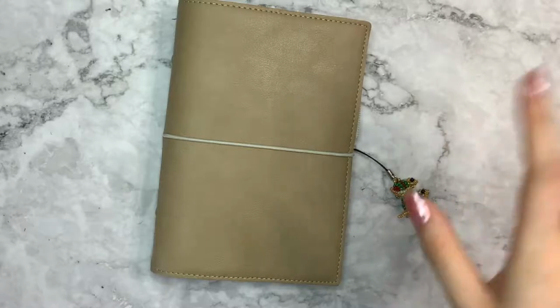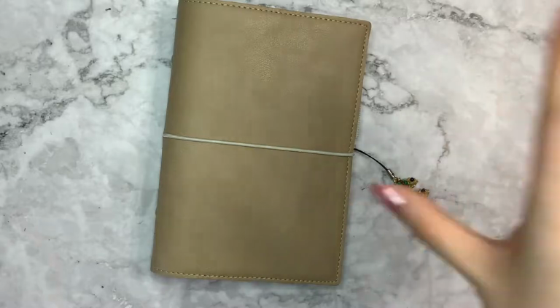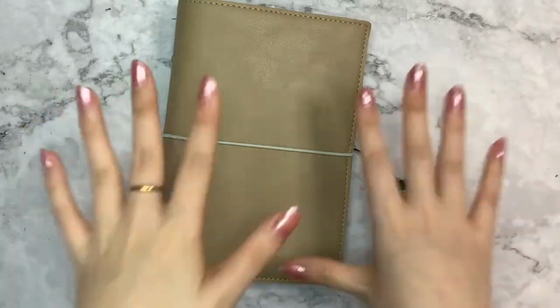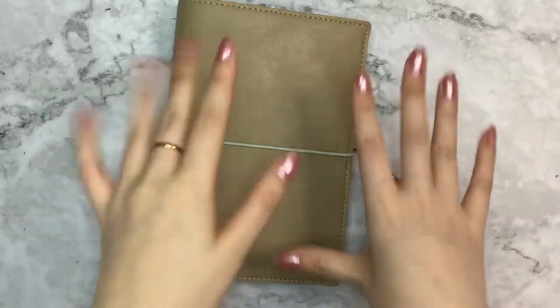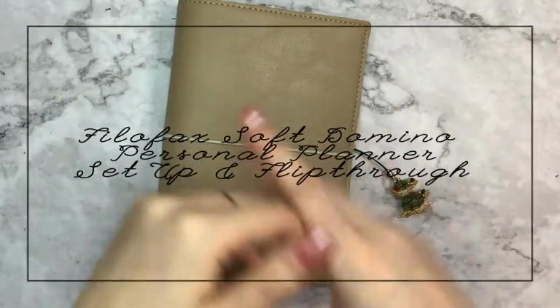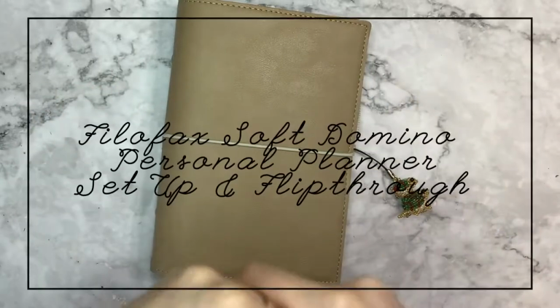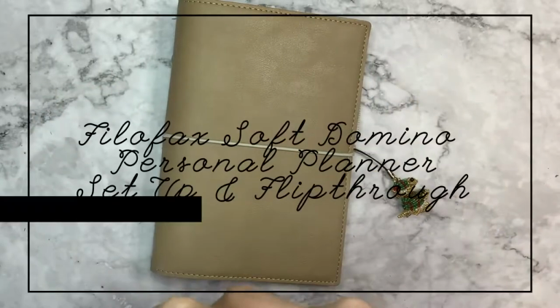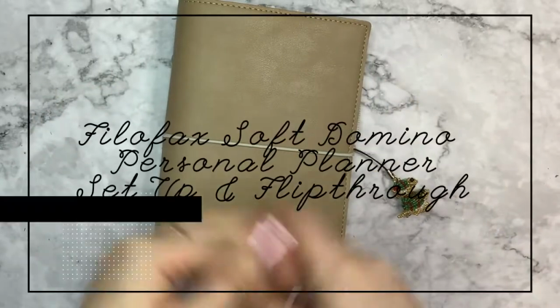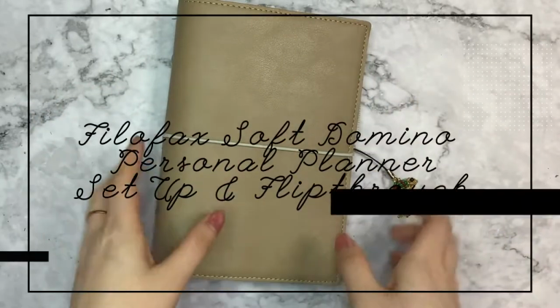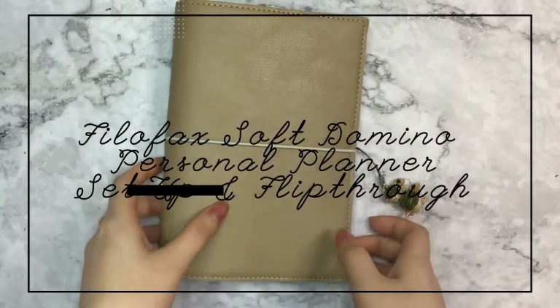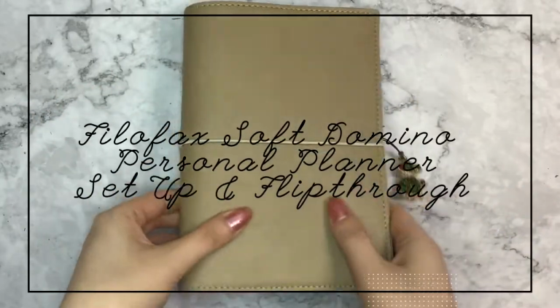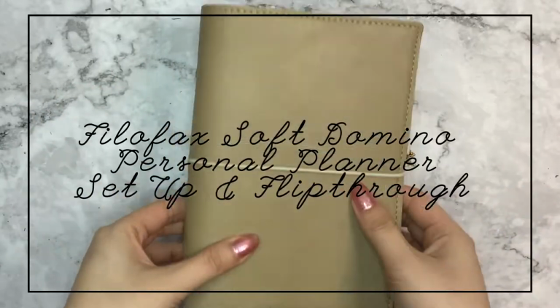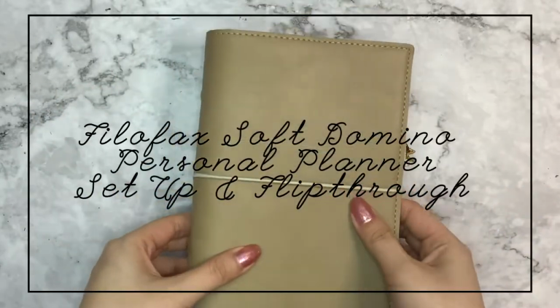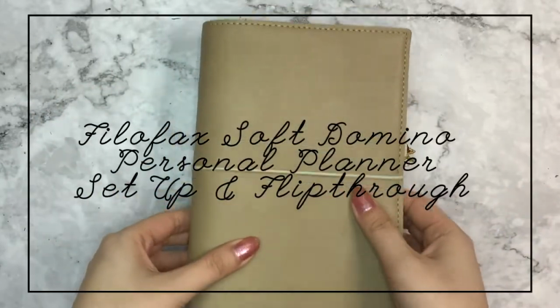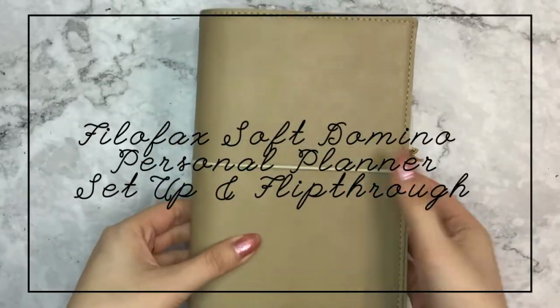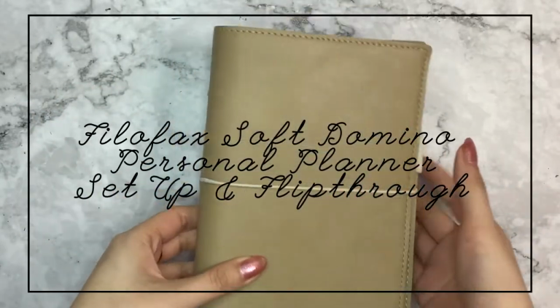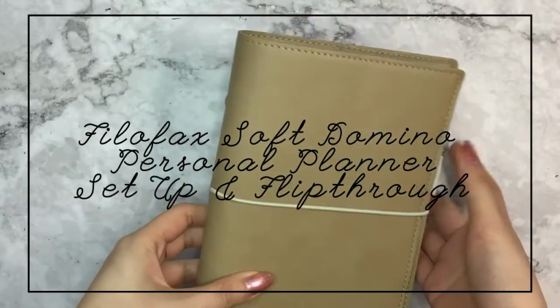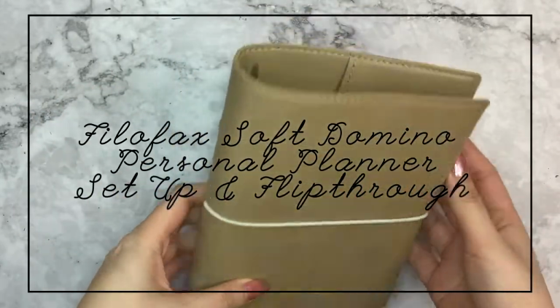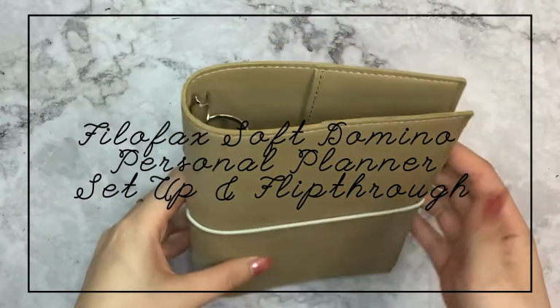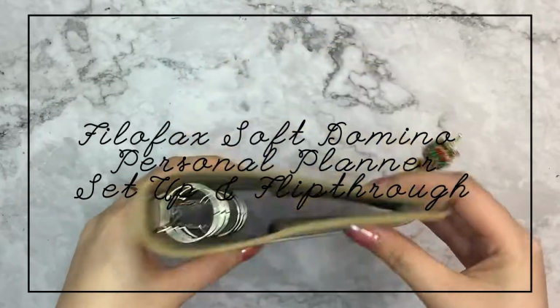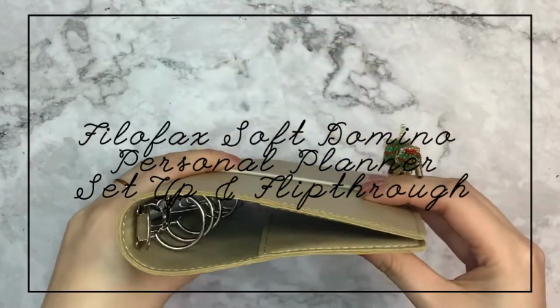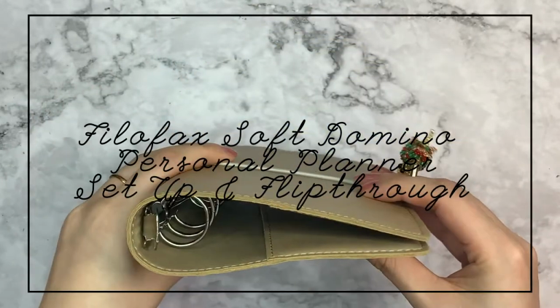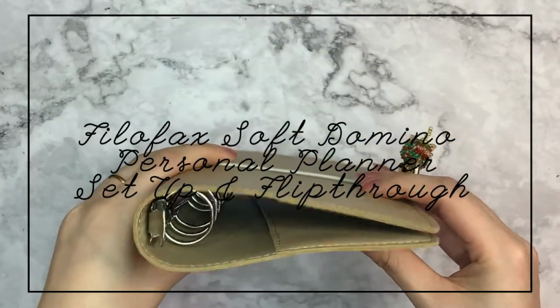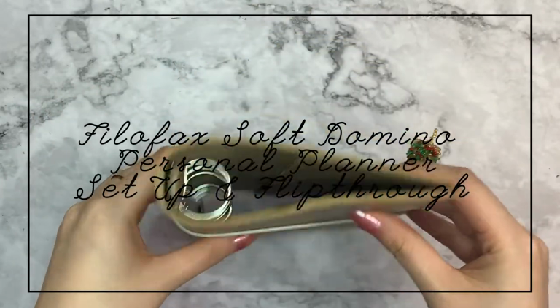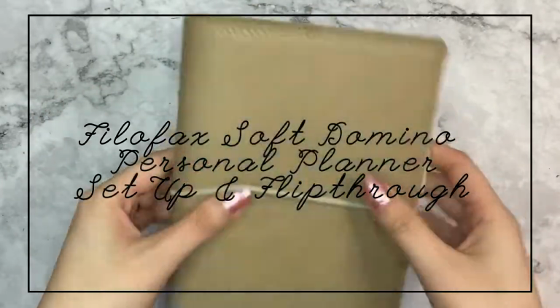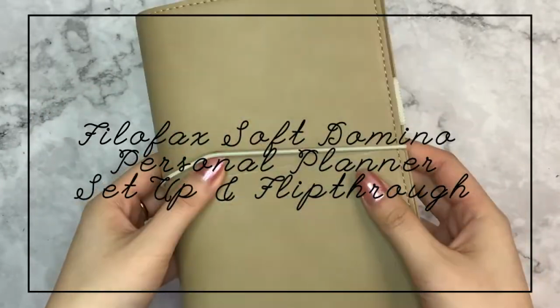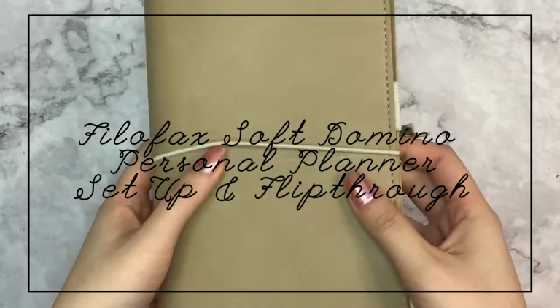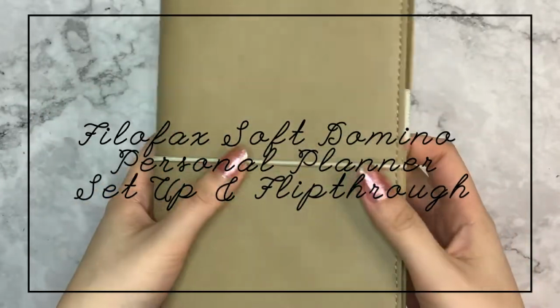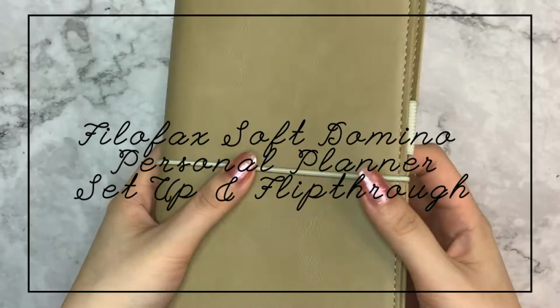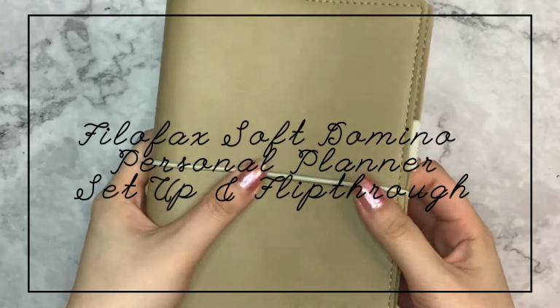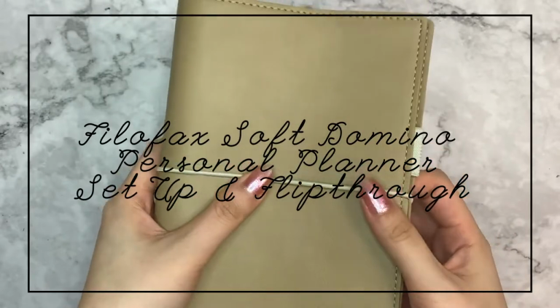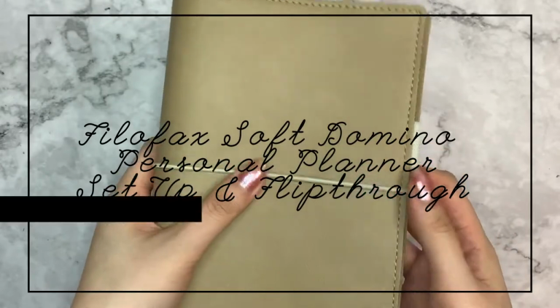Hey everyone, so today I'll be doing a set up and flip through of my Valfax personal planner.